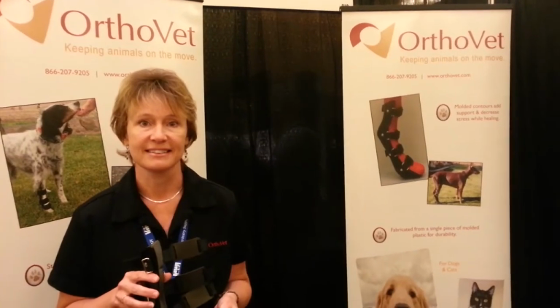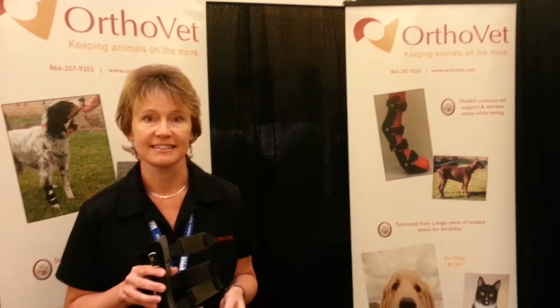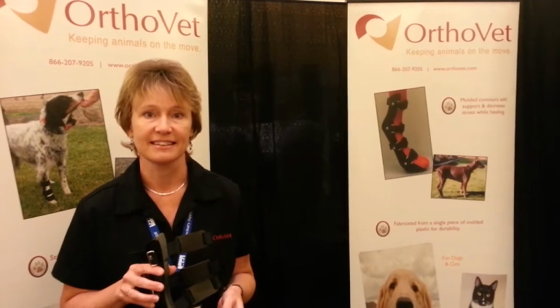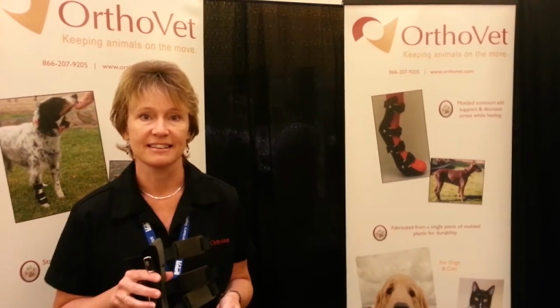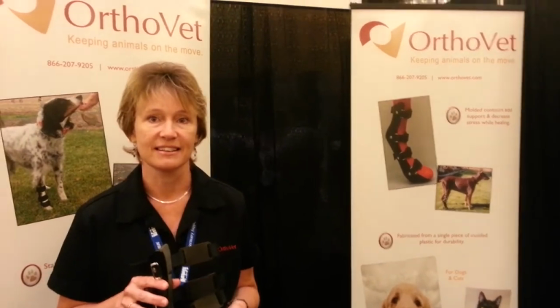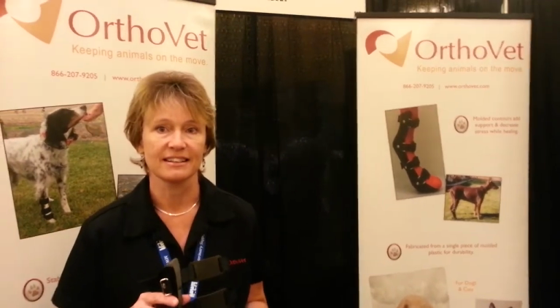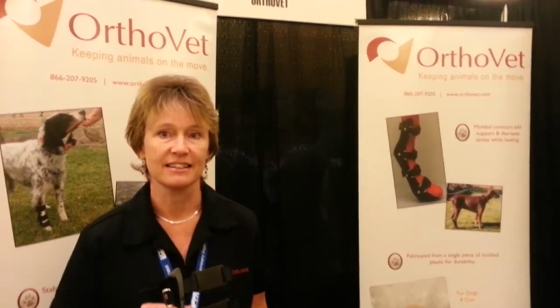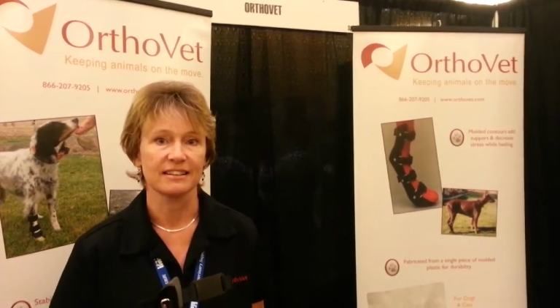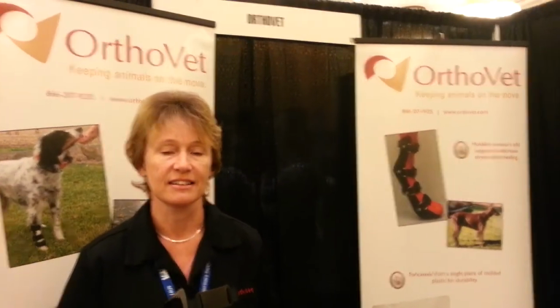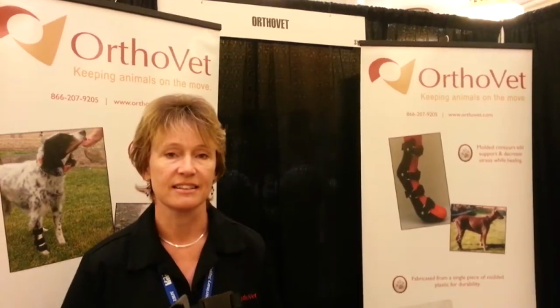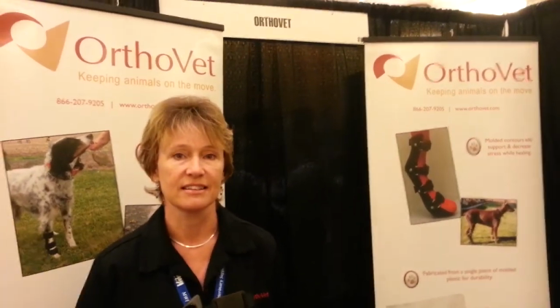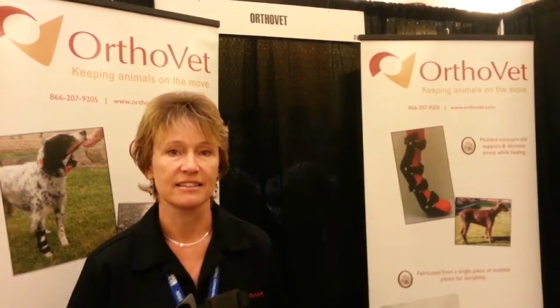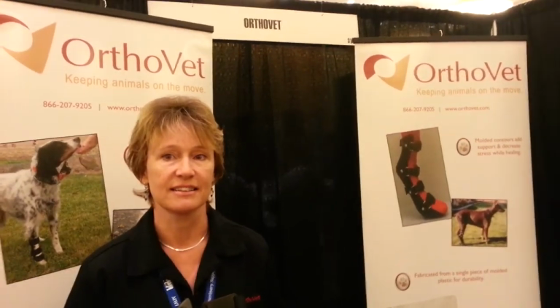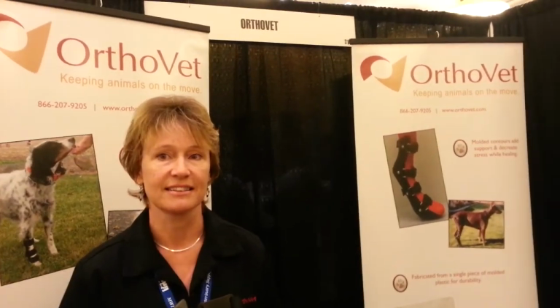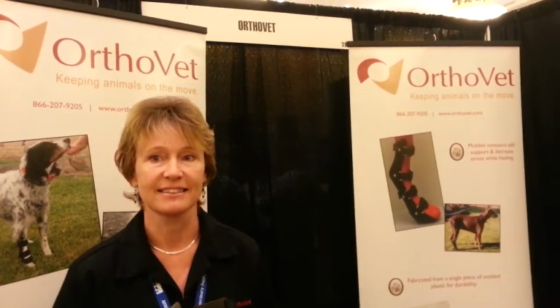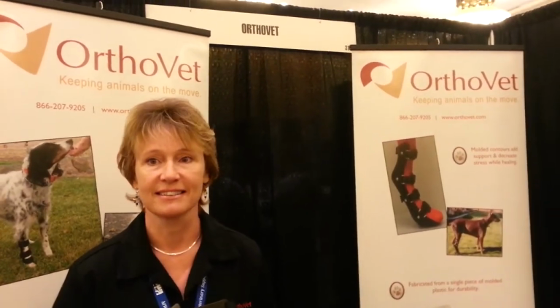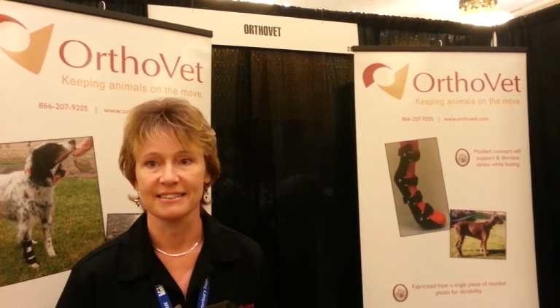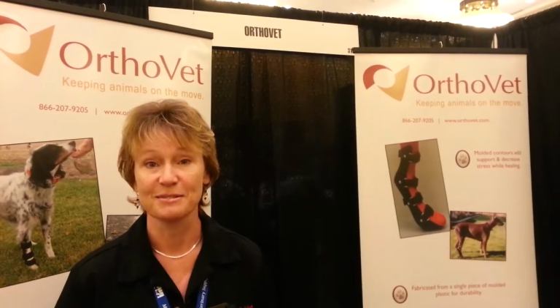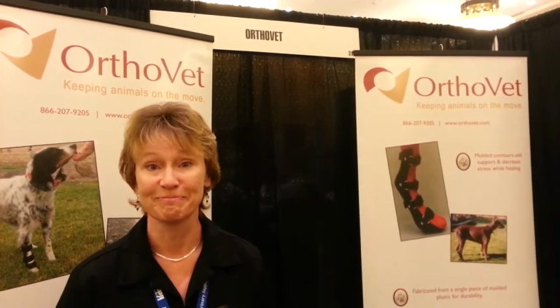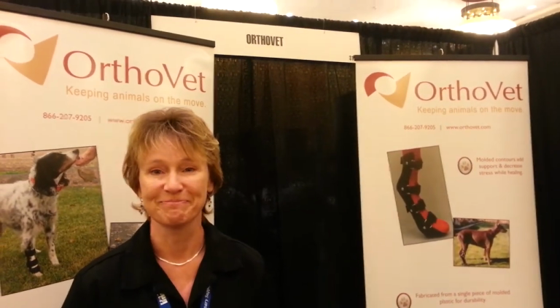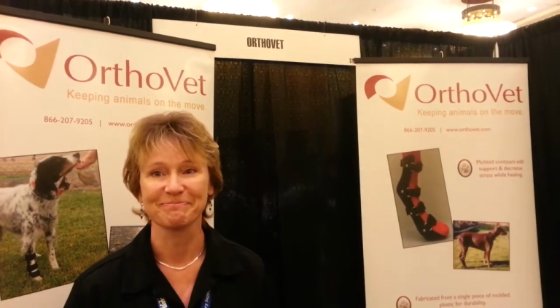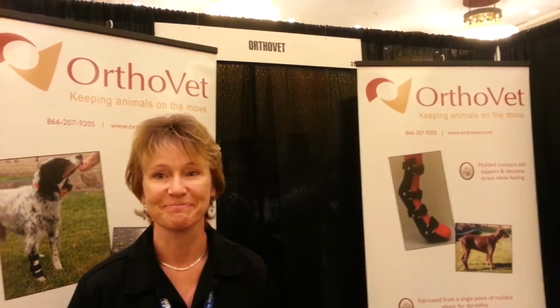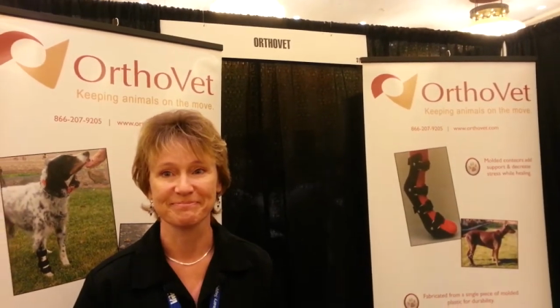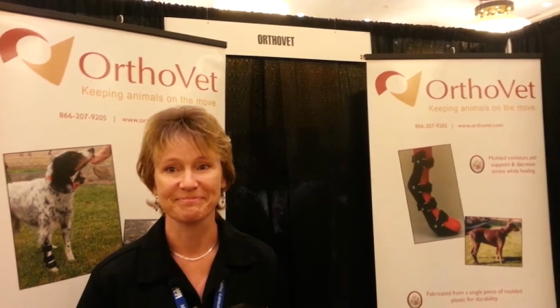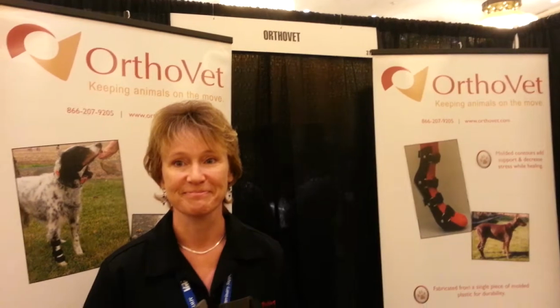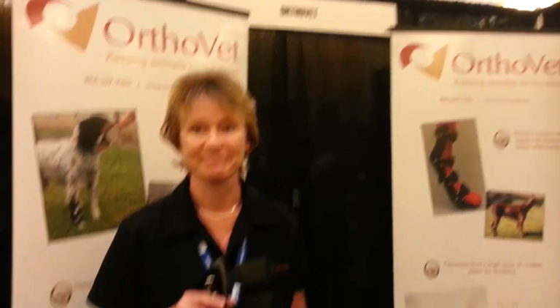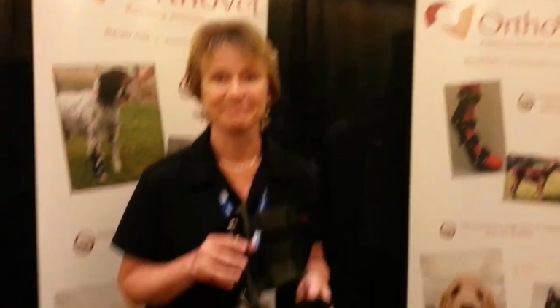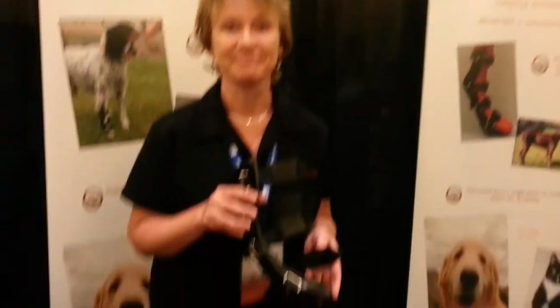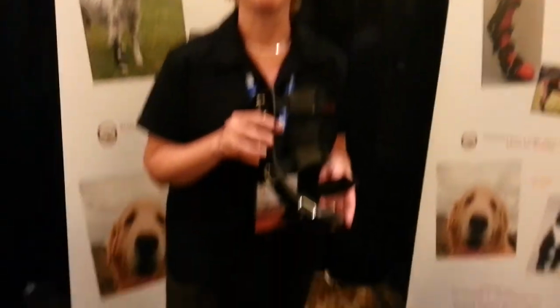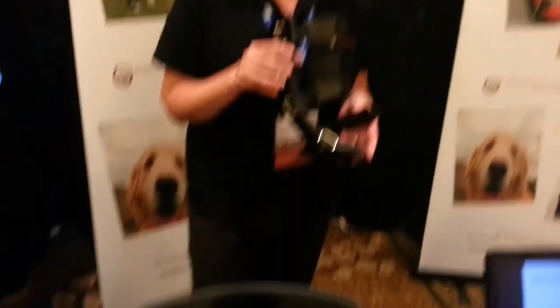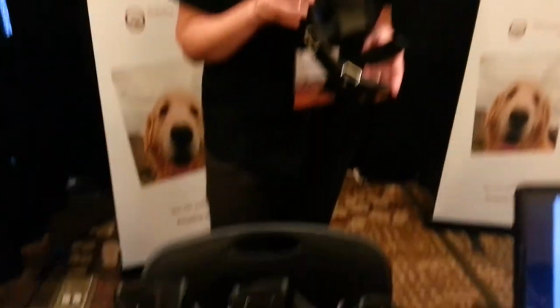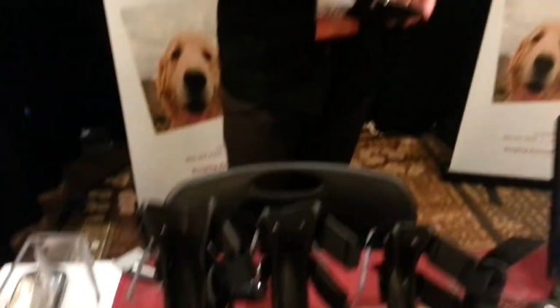Hi, we're at MWI sales meeting talking to Coral Ann about the OrthoVet standard splints.